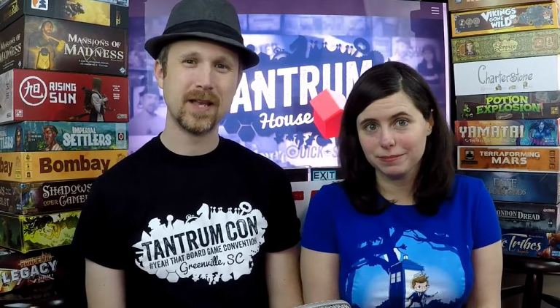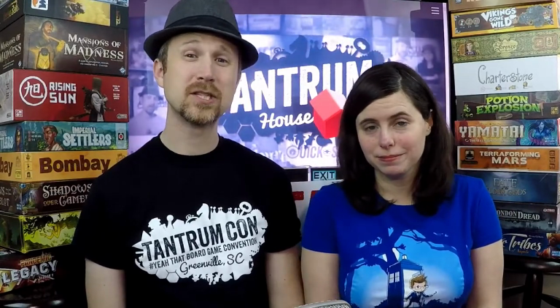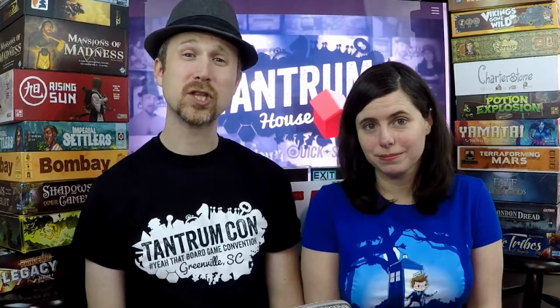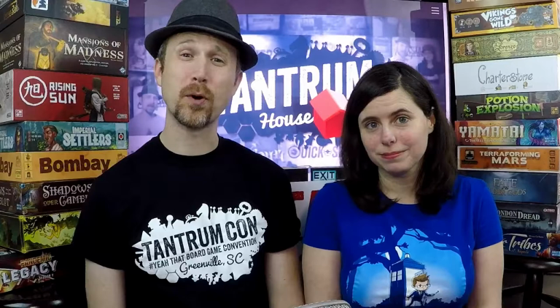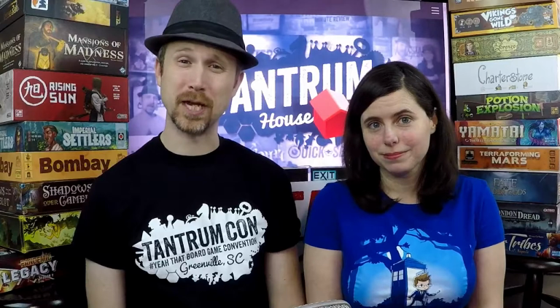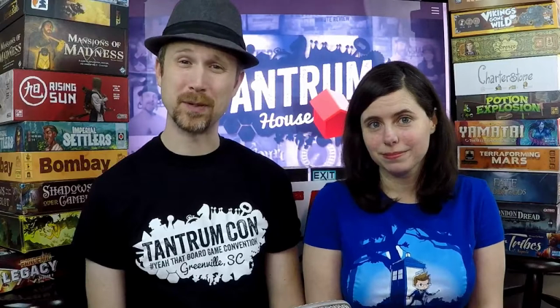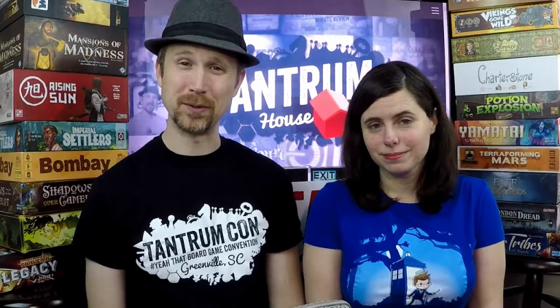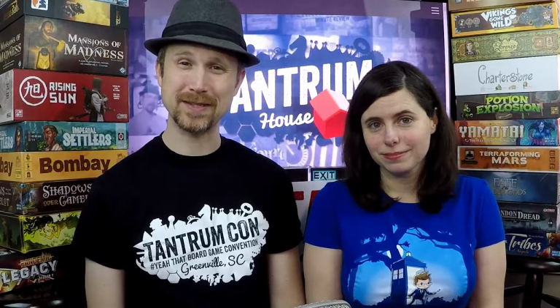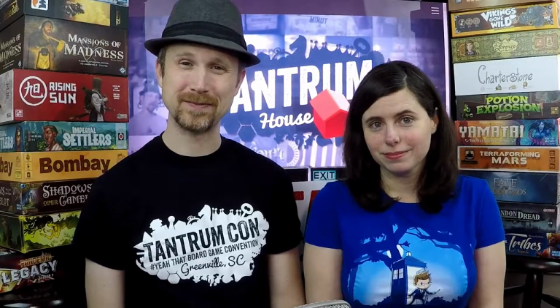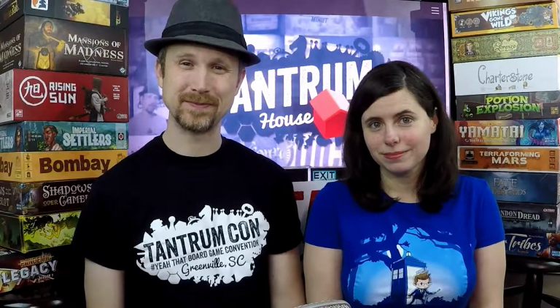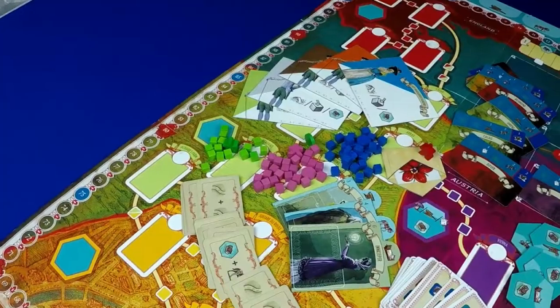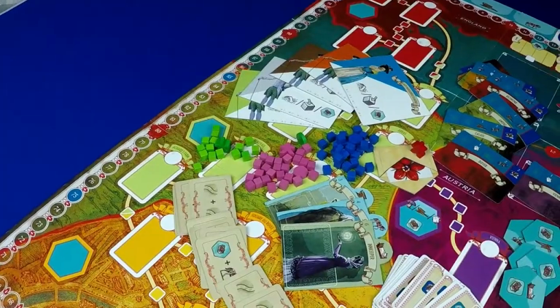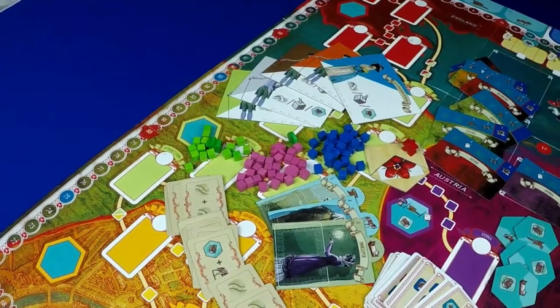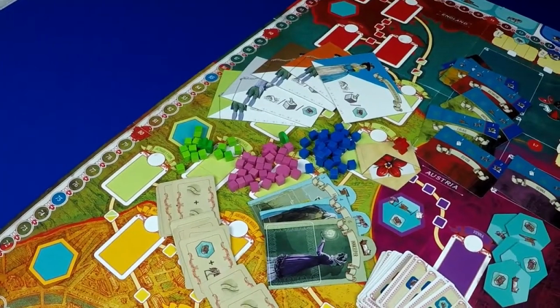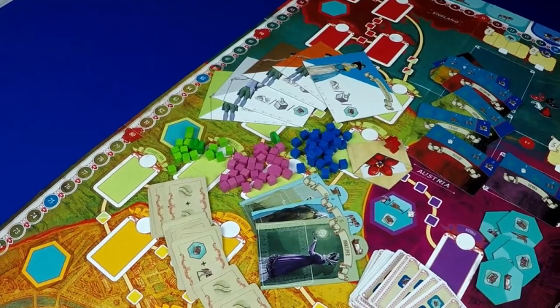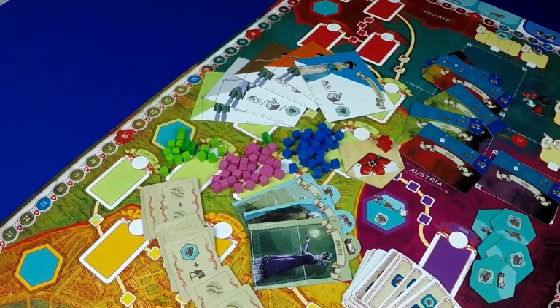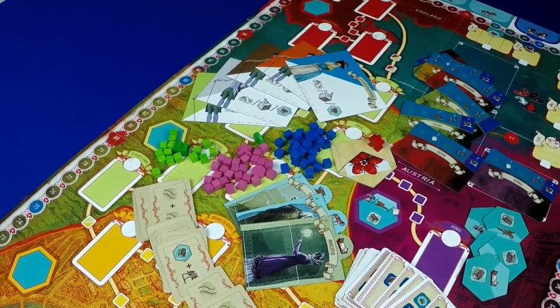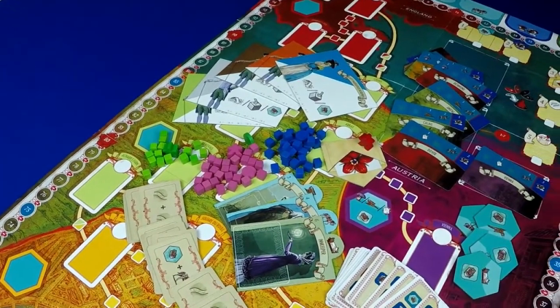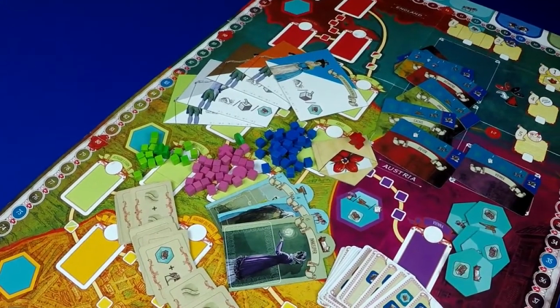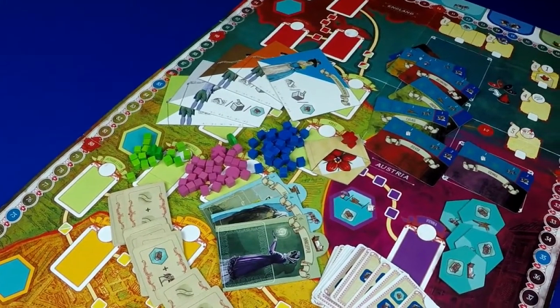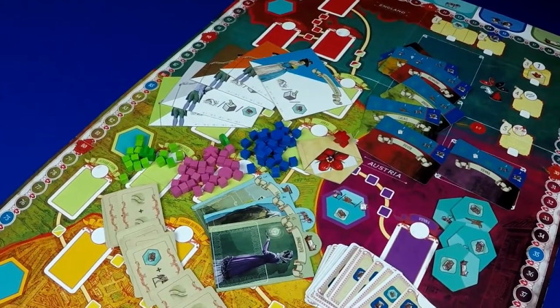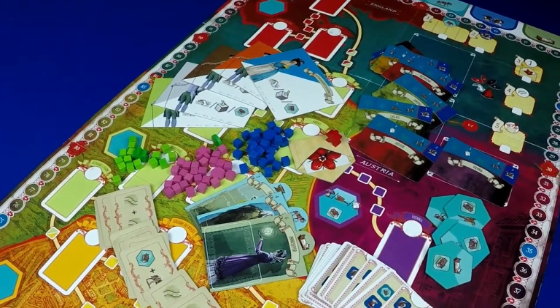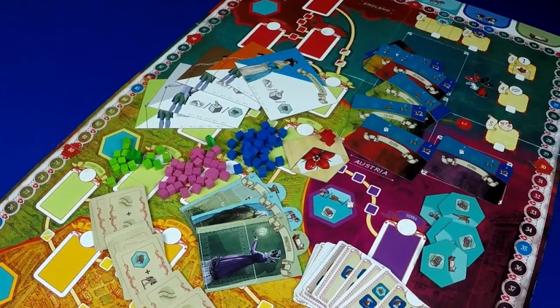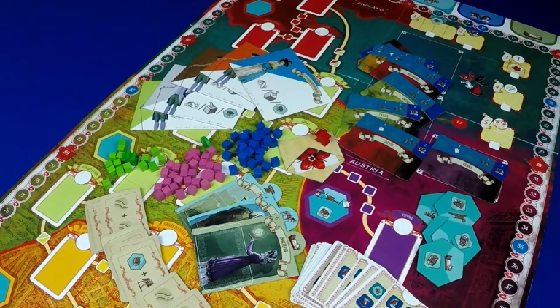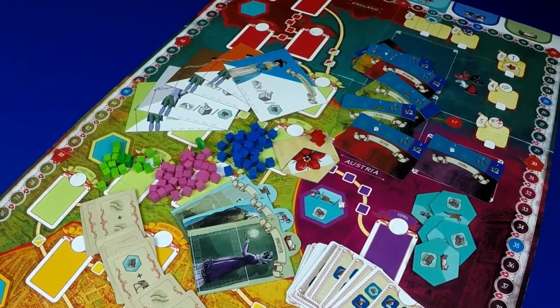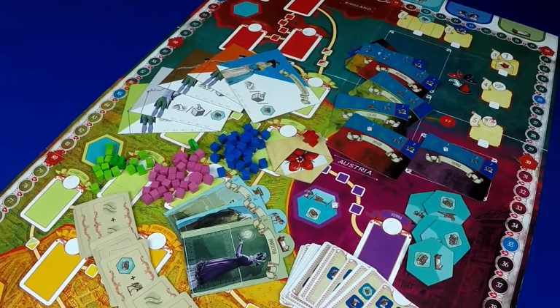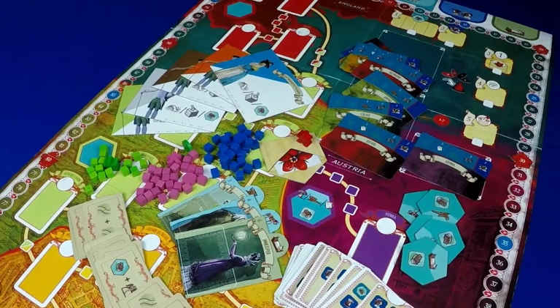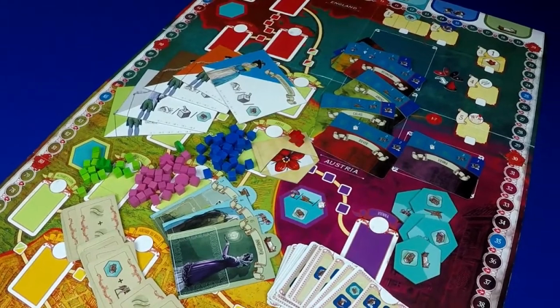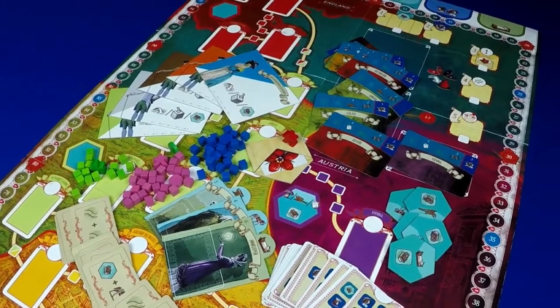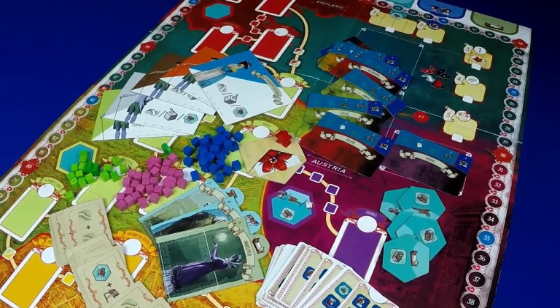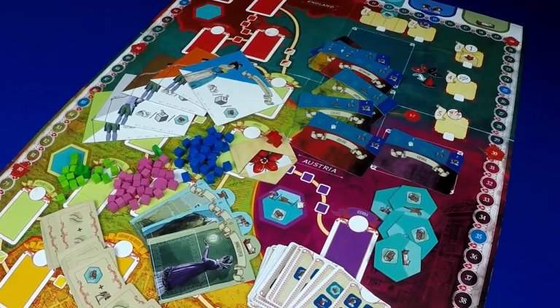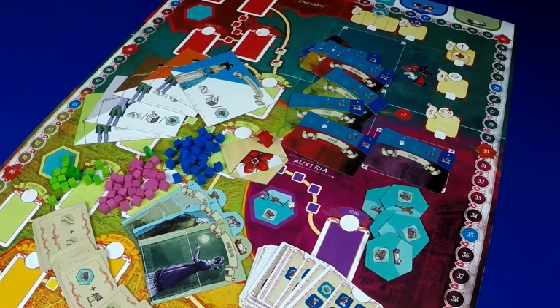Let's look at the prototype components. There's the main game board, player boards, tiles, cards, meeples, and tokens.